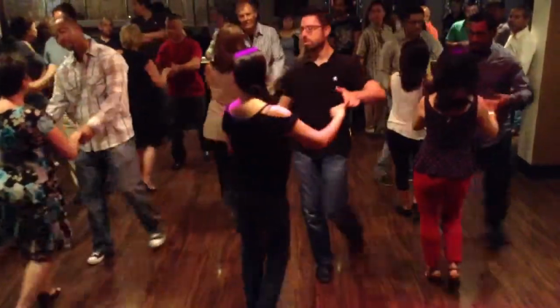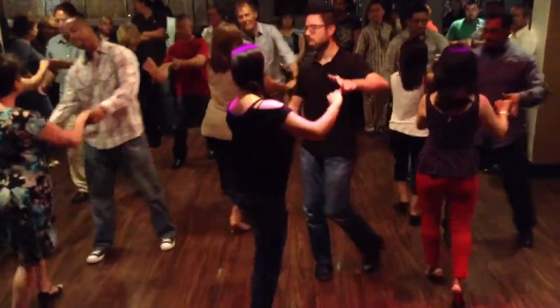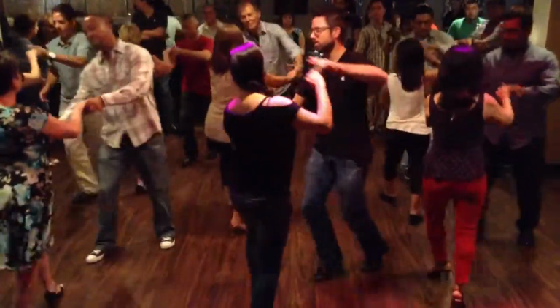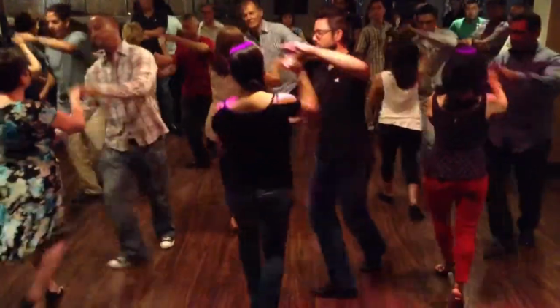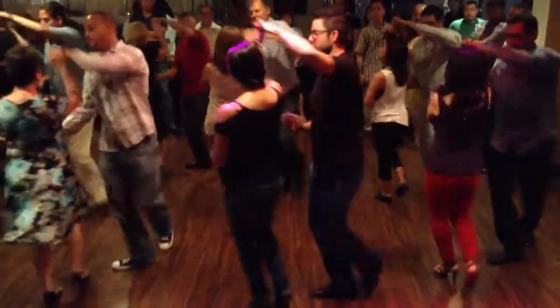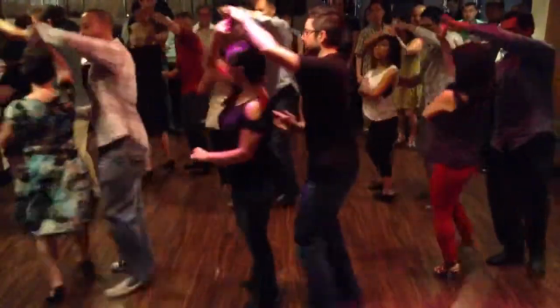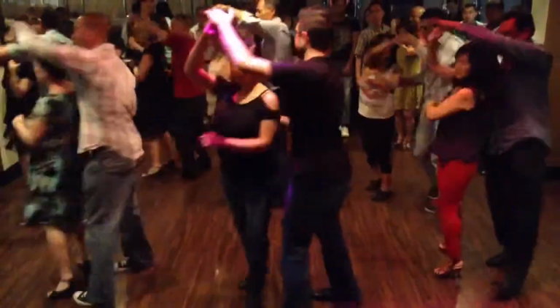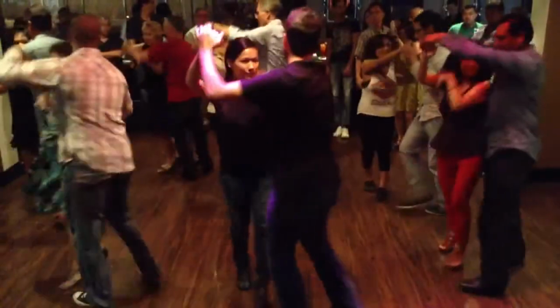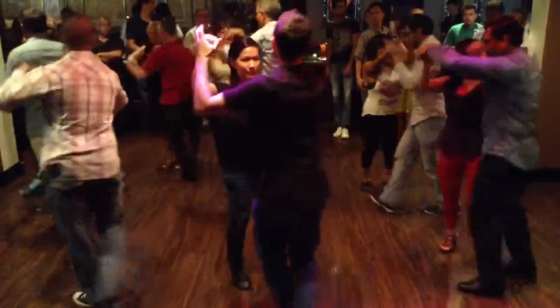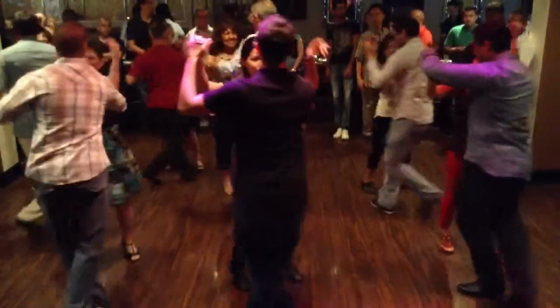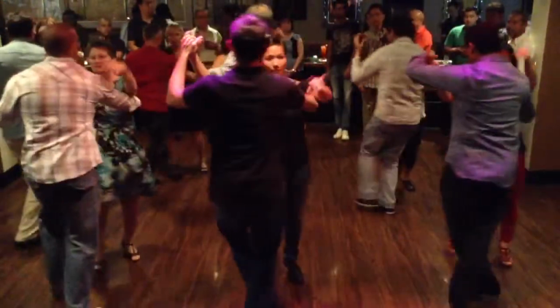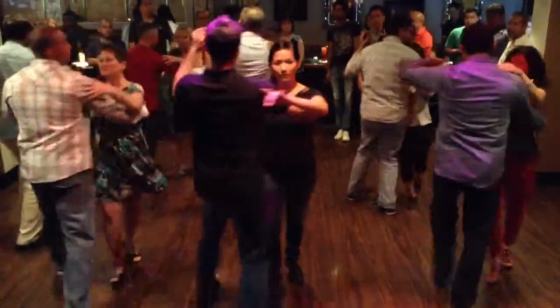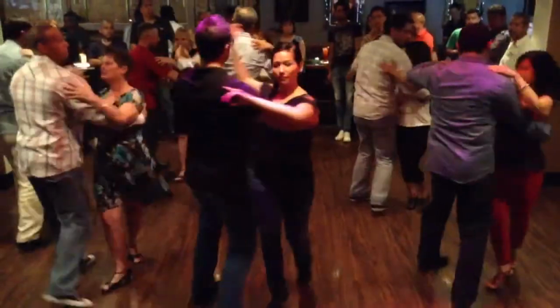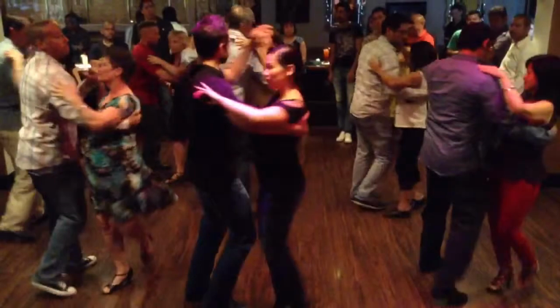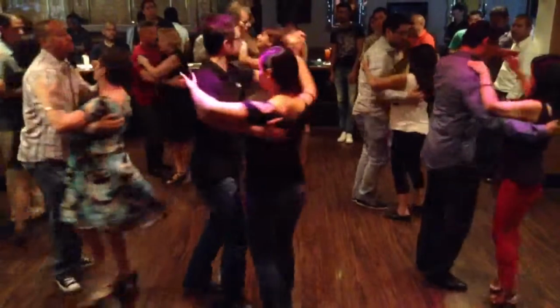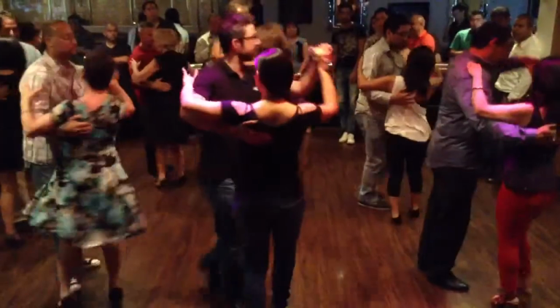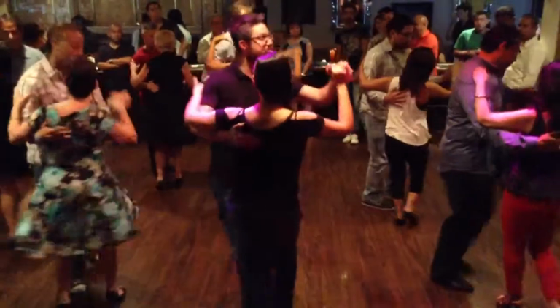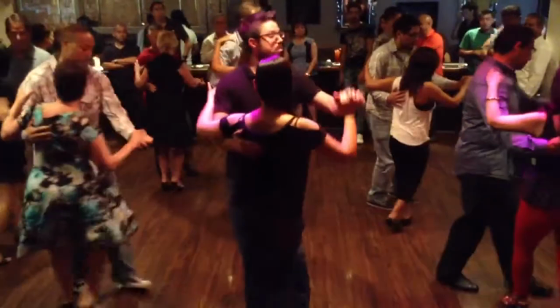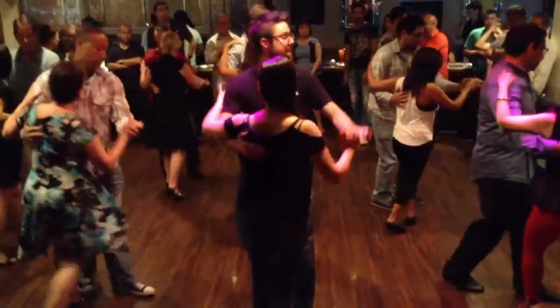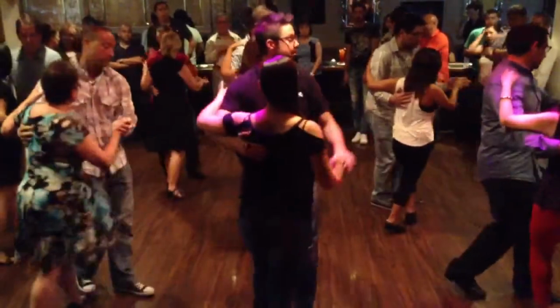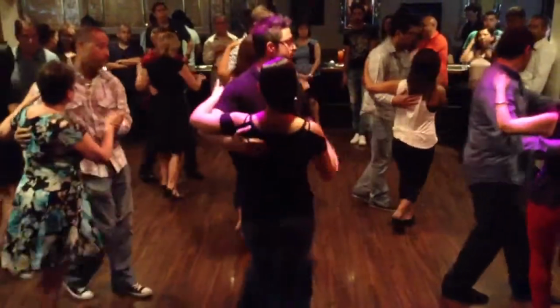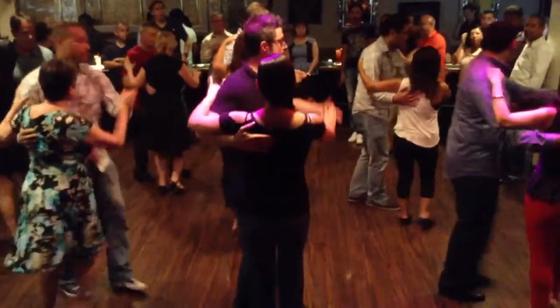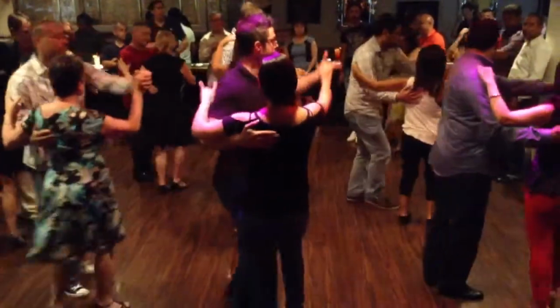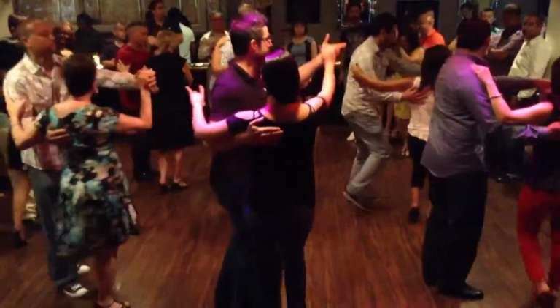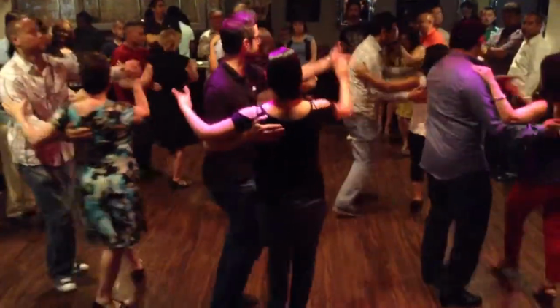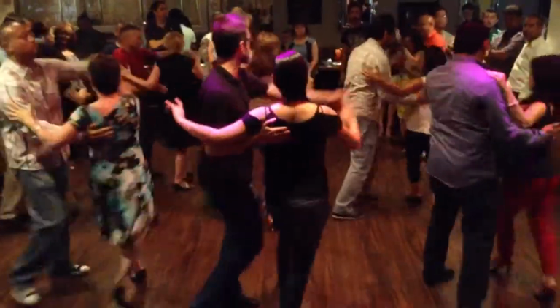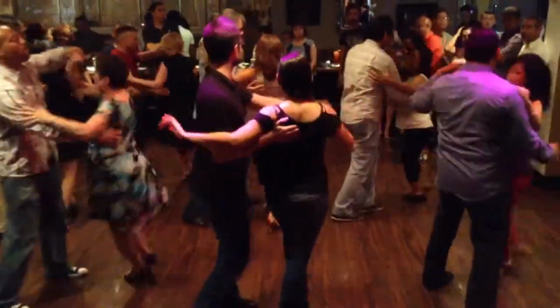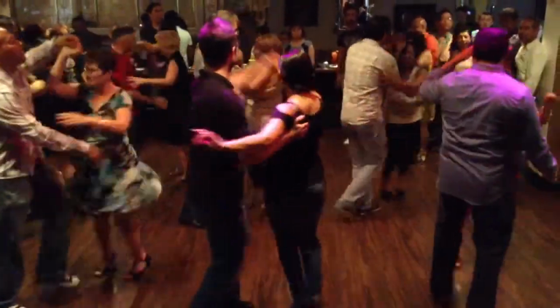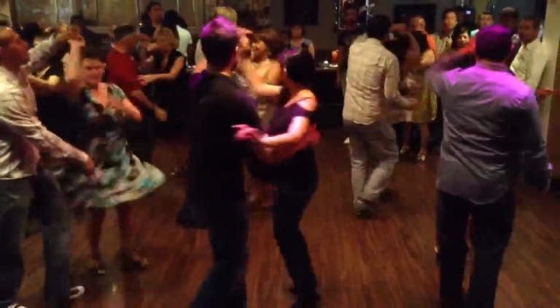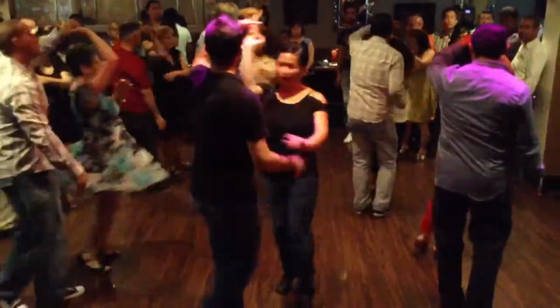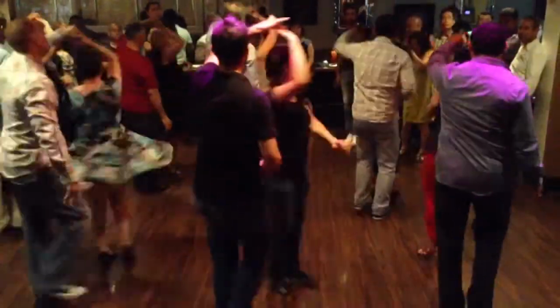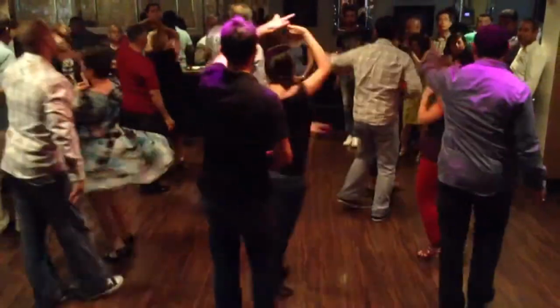One, two, three, cross the body inside turn. One, two, three, right here, turn.